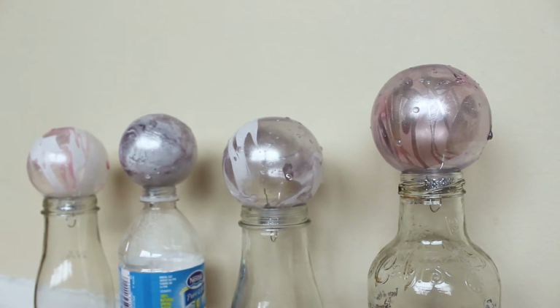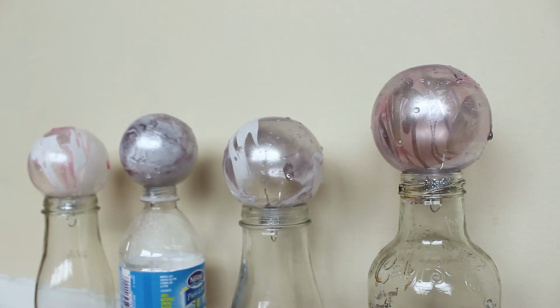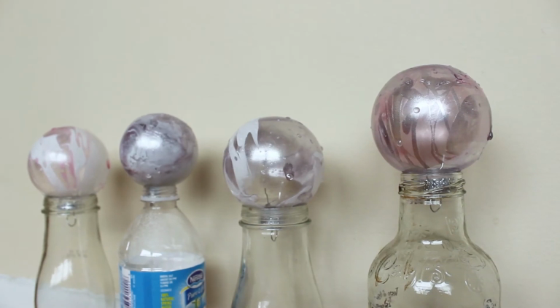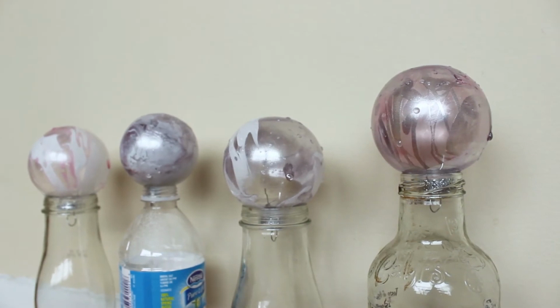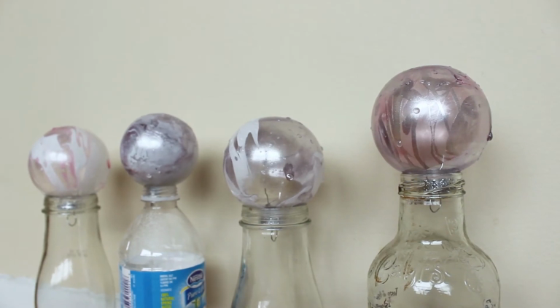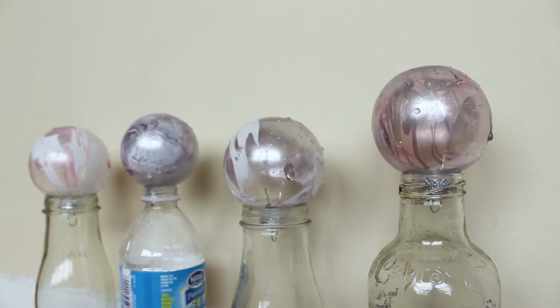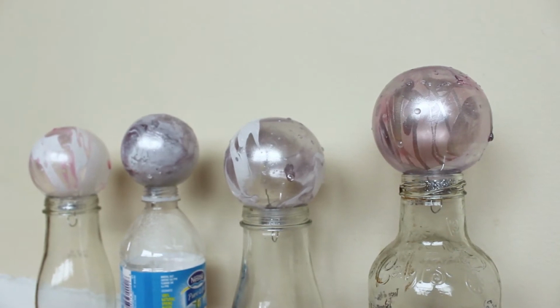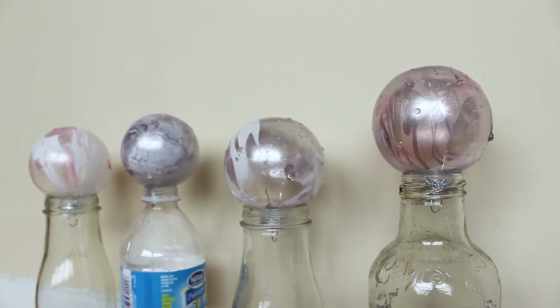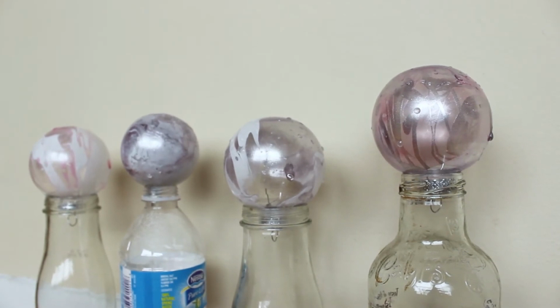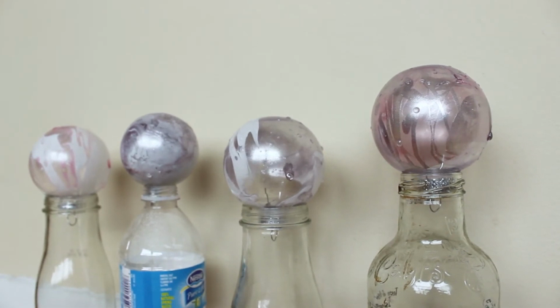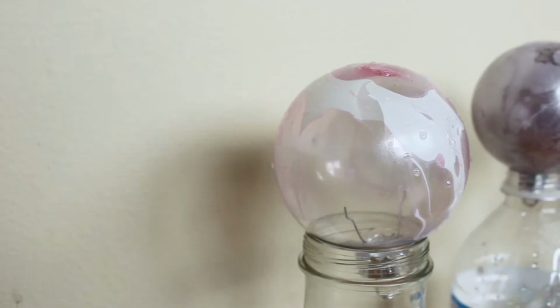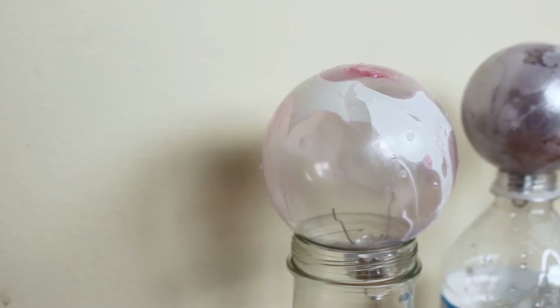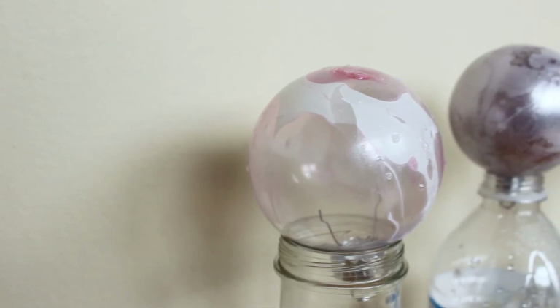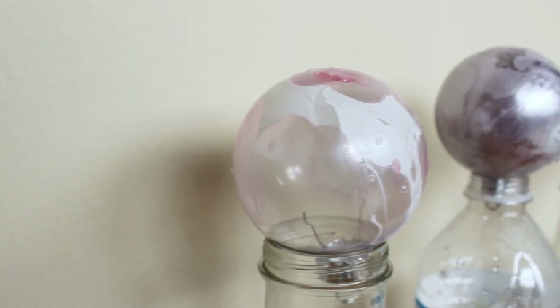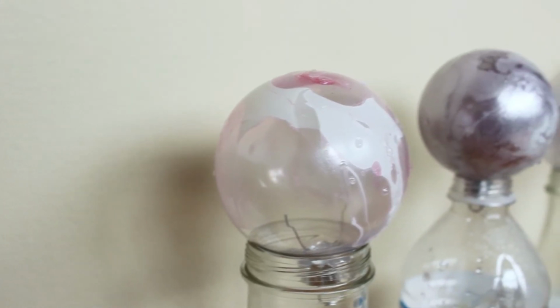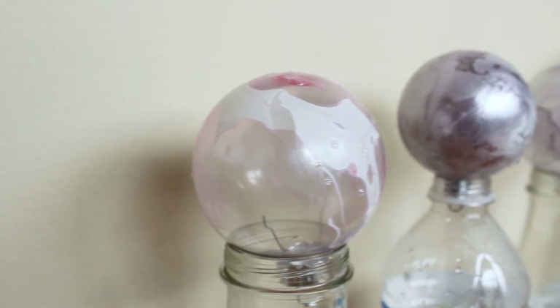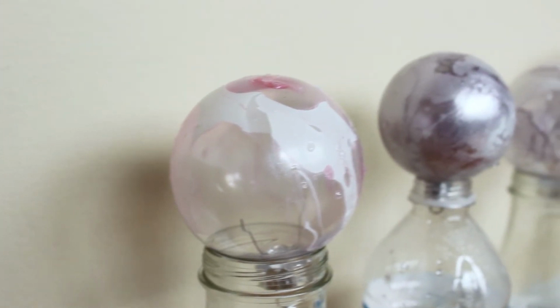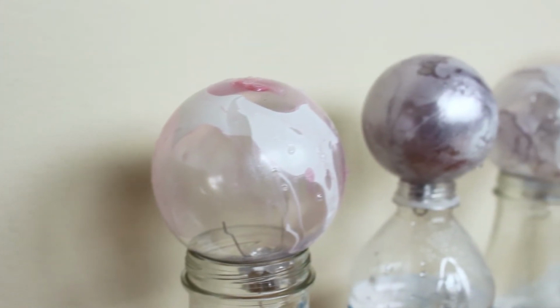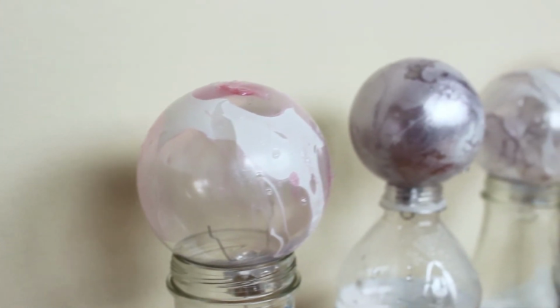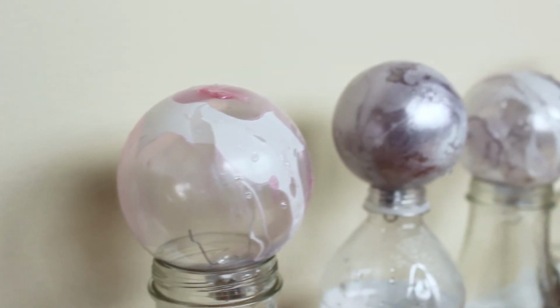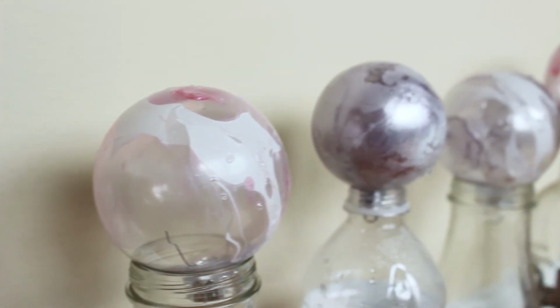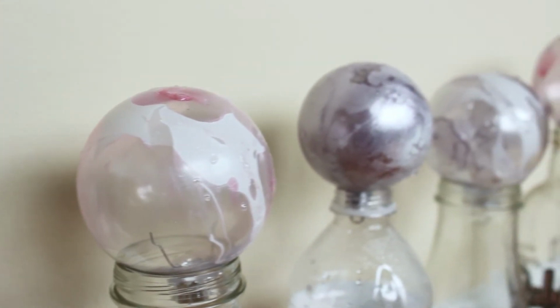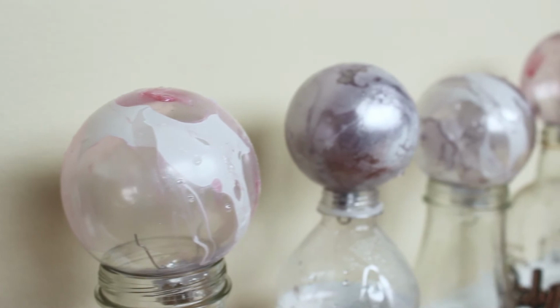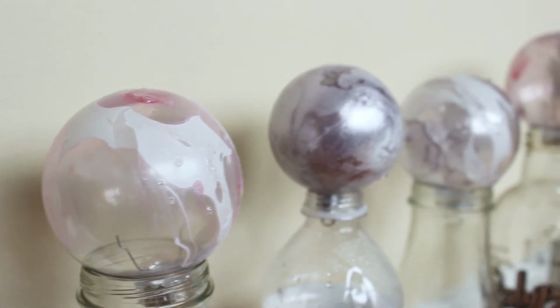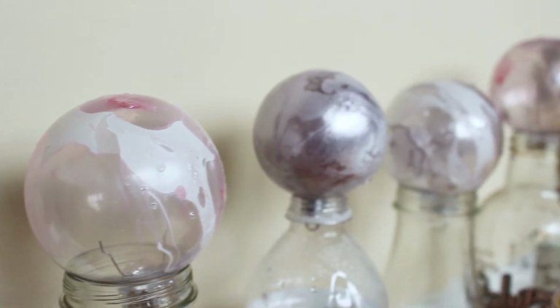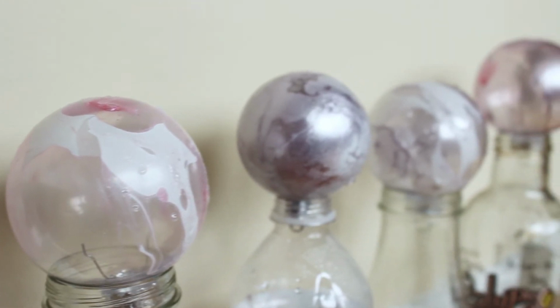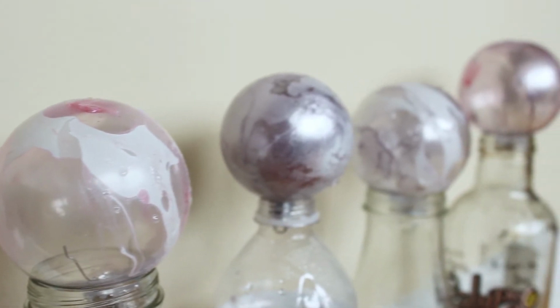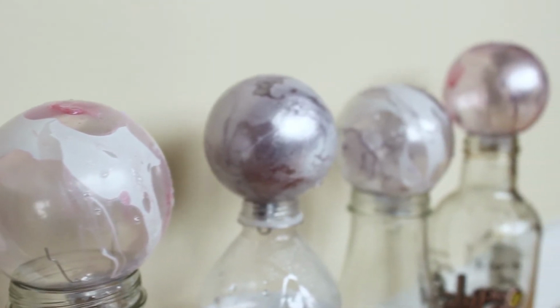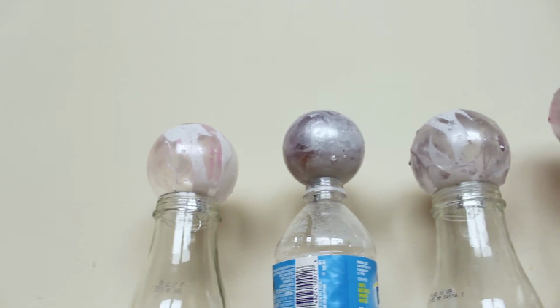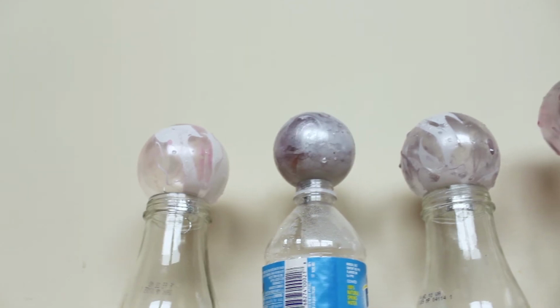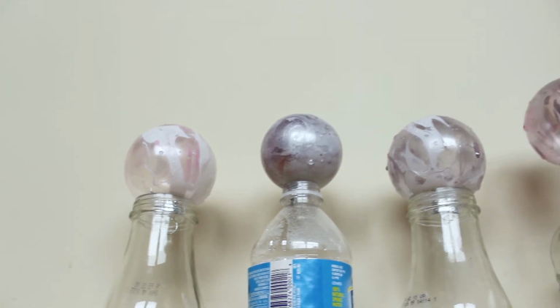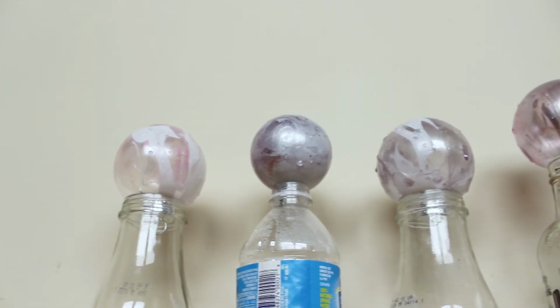Now all you want to do is let it dry for about an hour or two hours, and you should be good to go with some super cute marble ornaments.